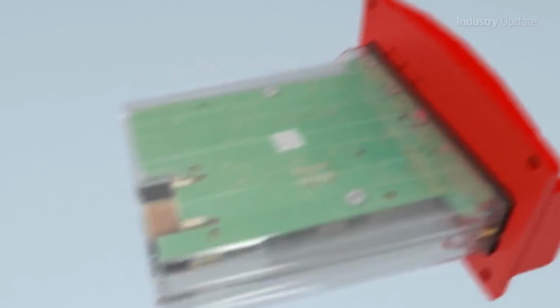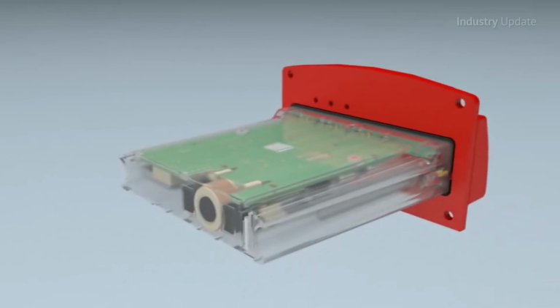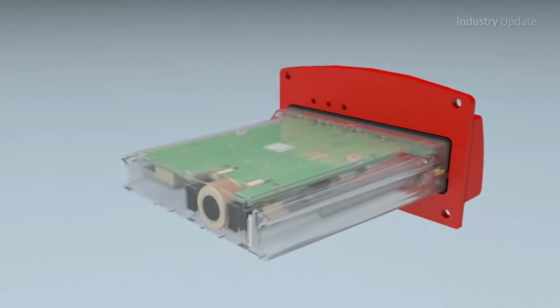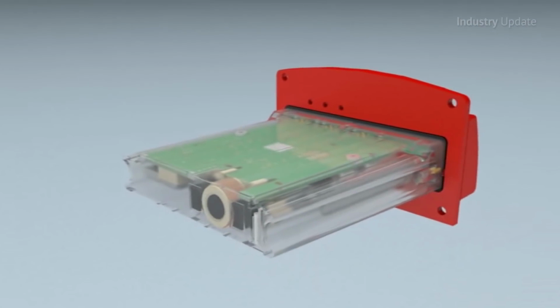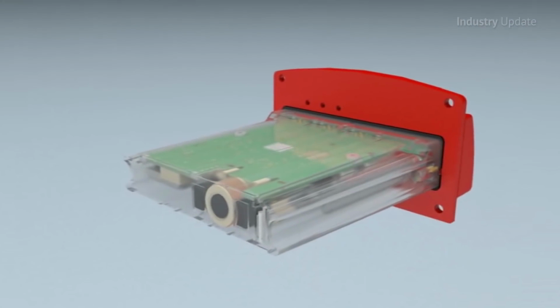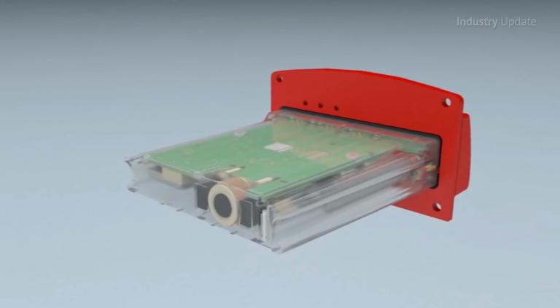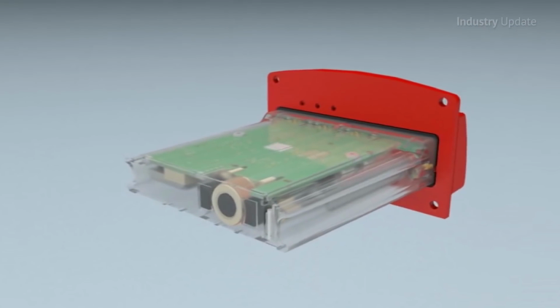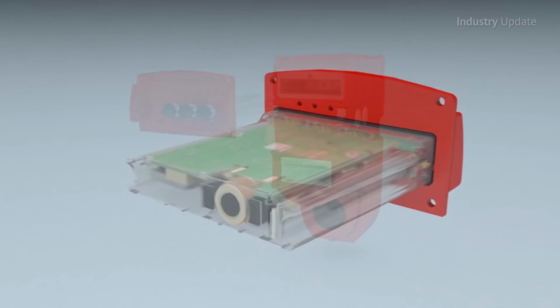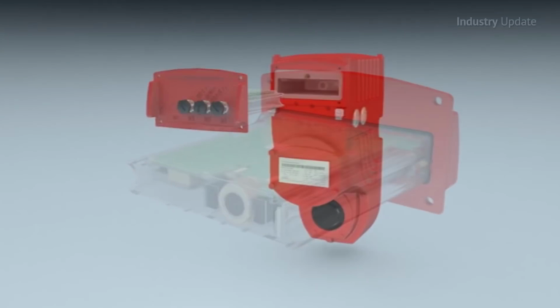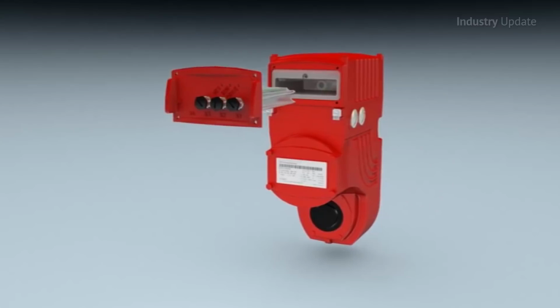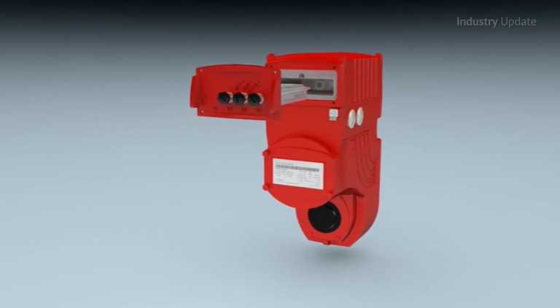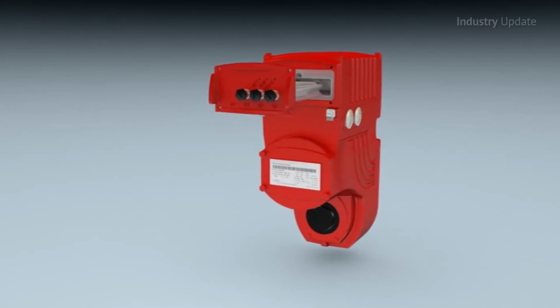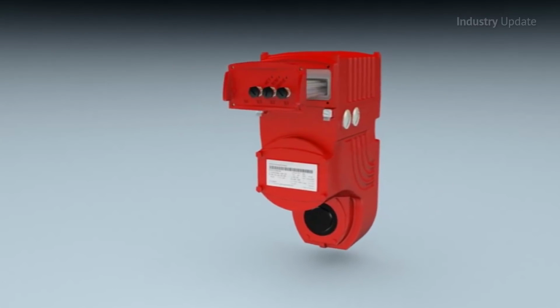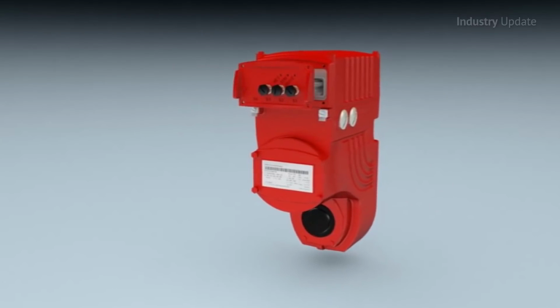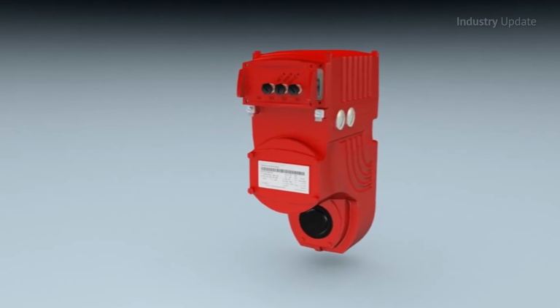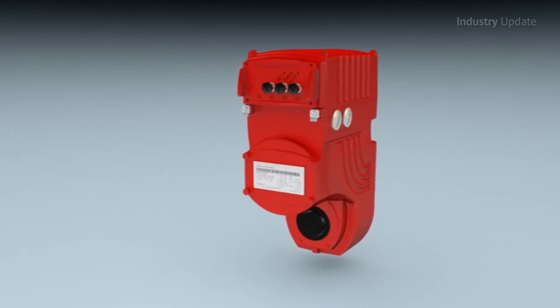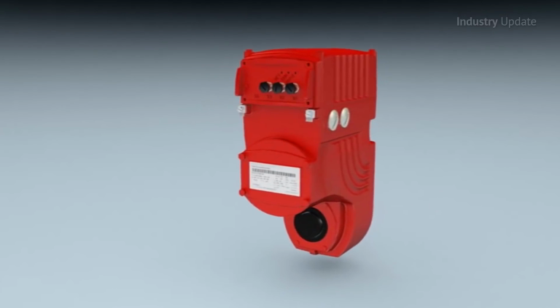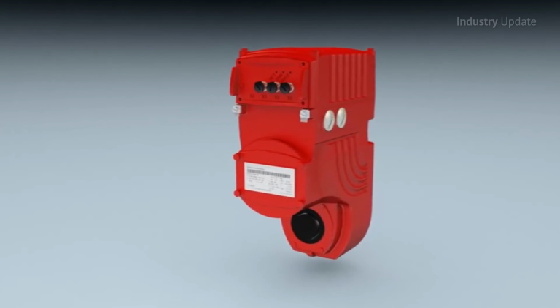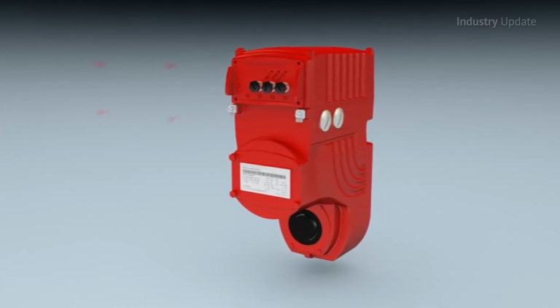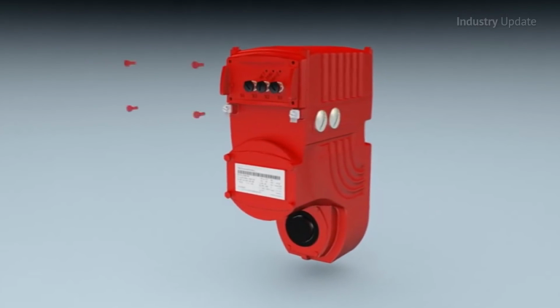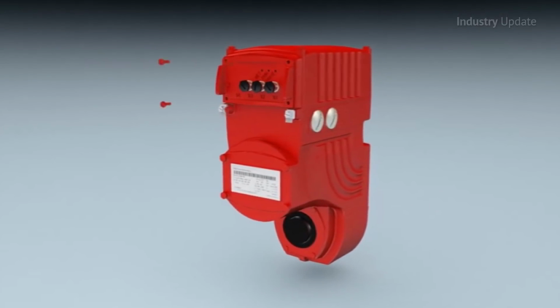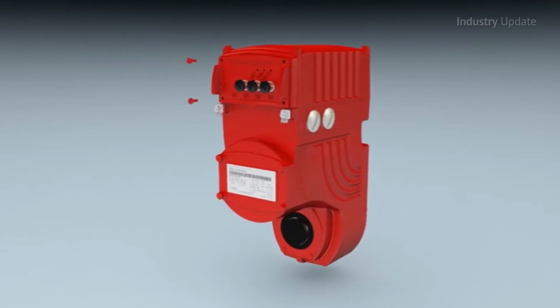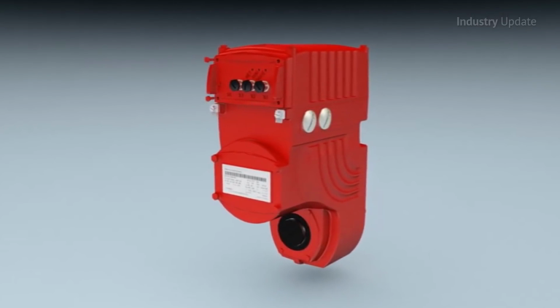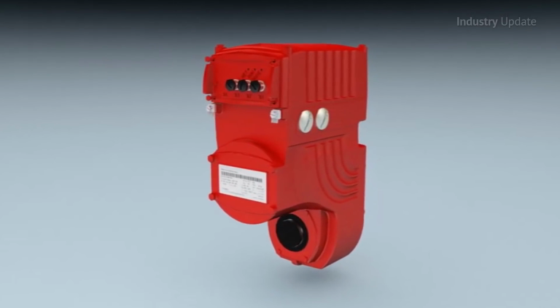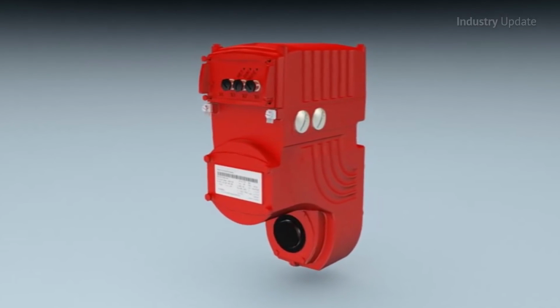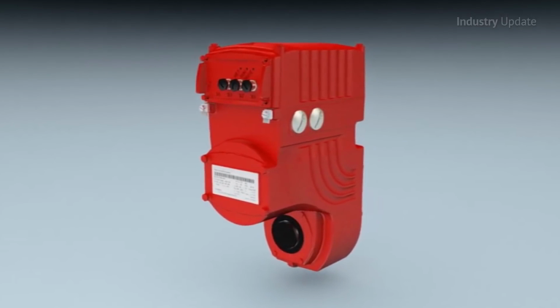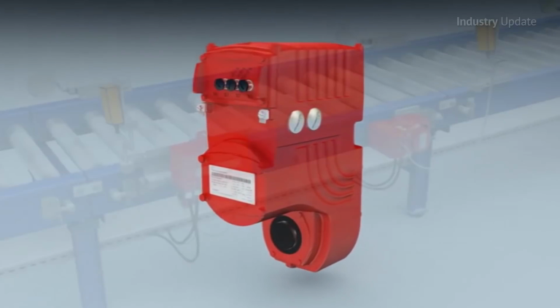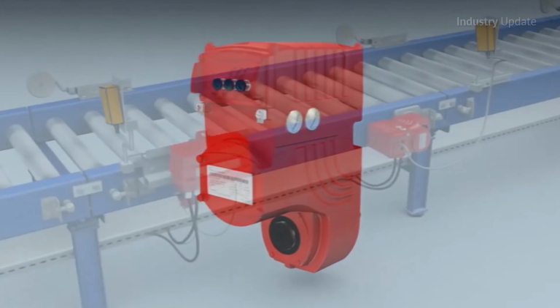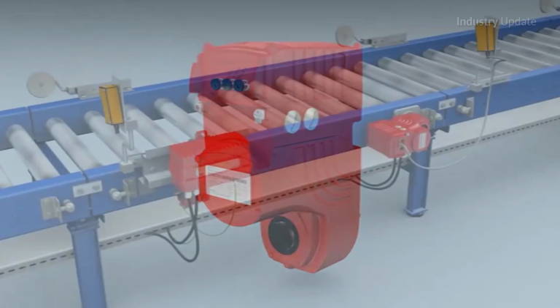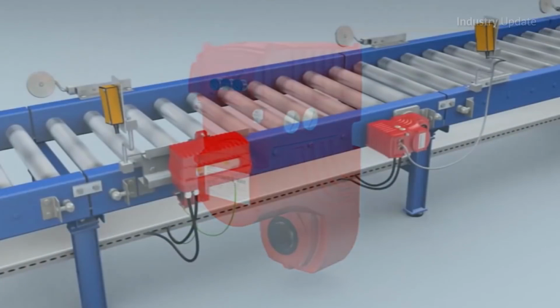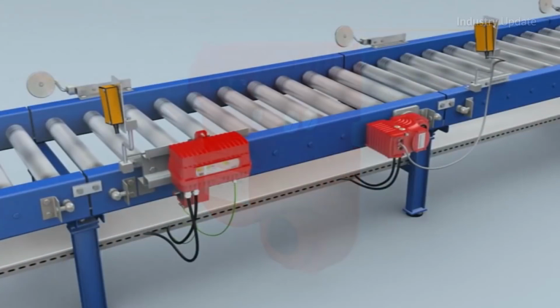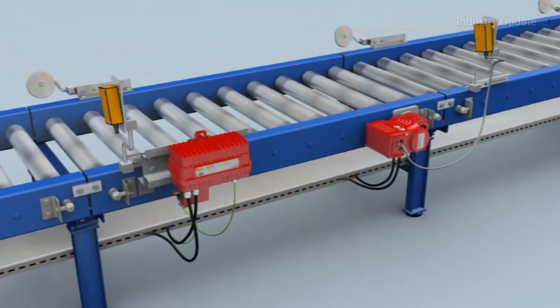The IE4 super premium efficiency motor and highly efficient gearing and electronics enable energy savings of up to 50%.